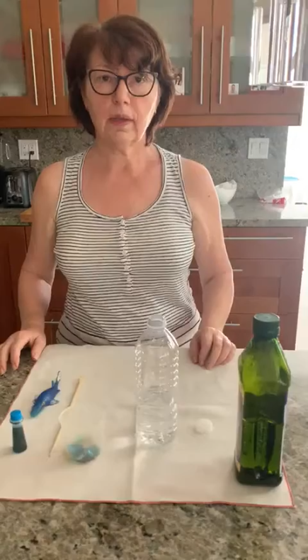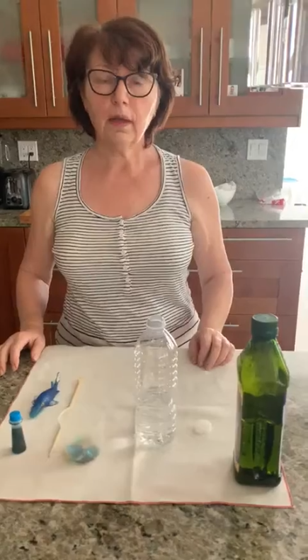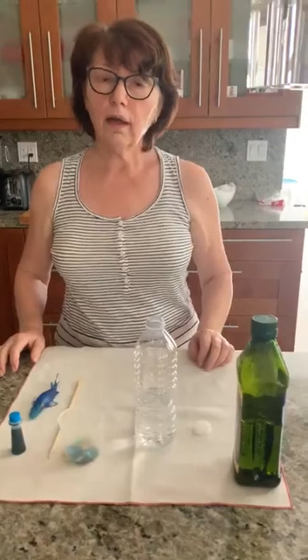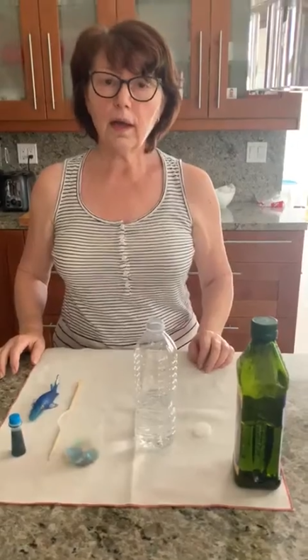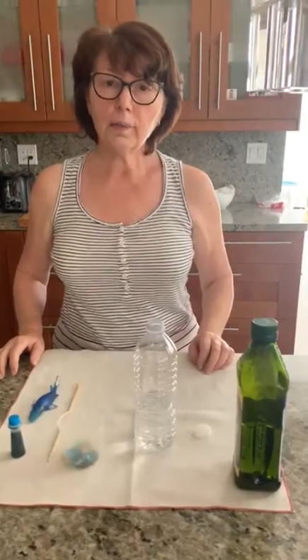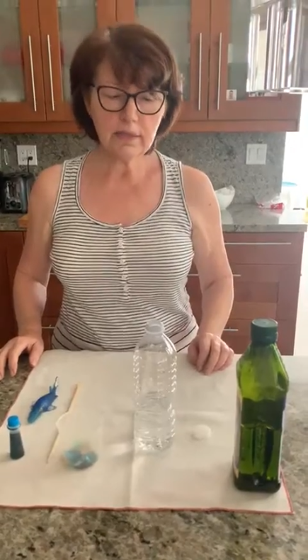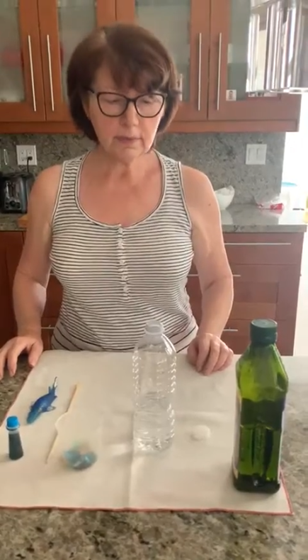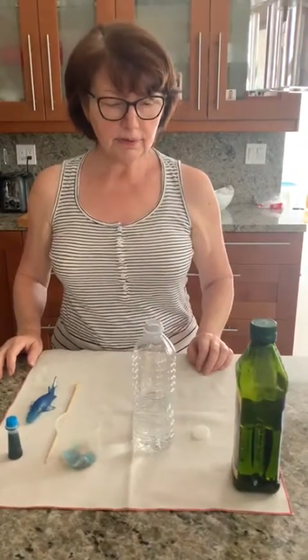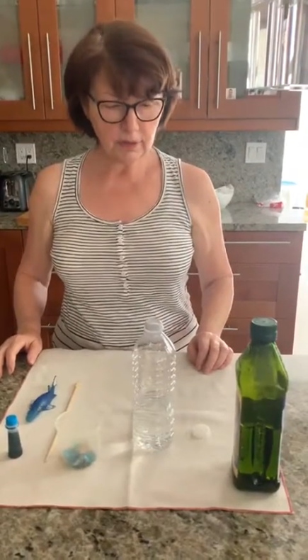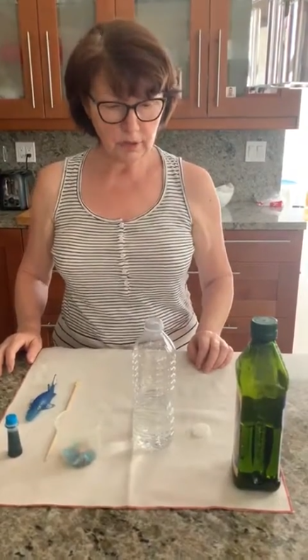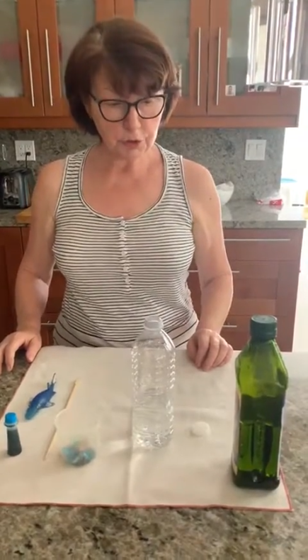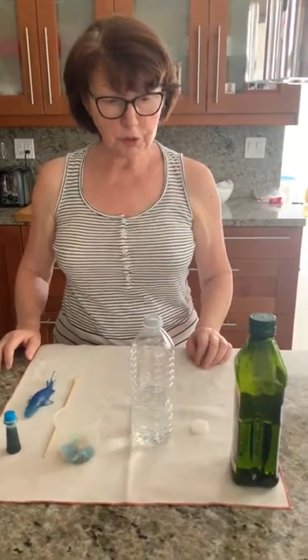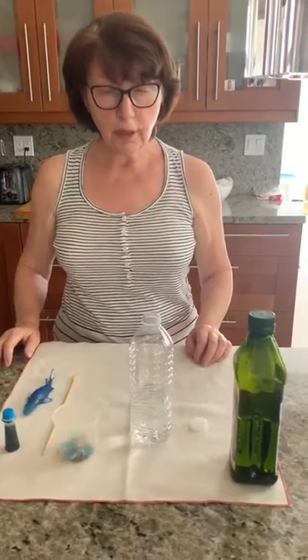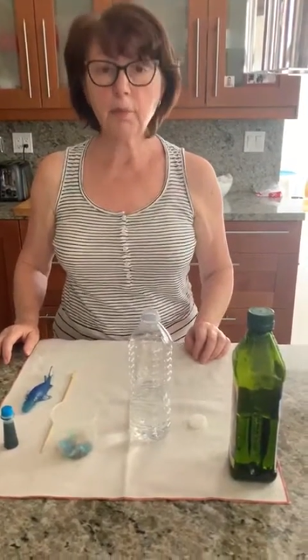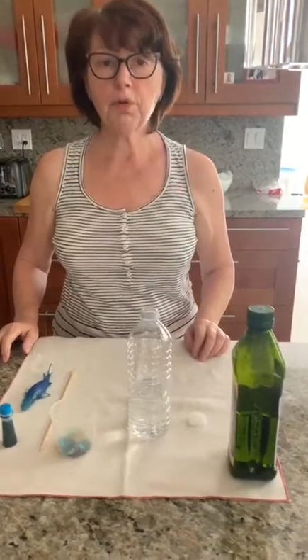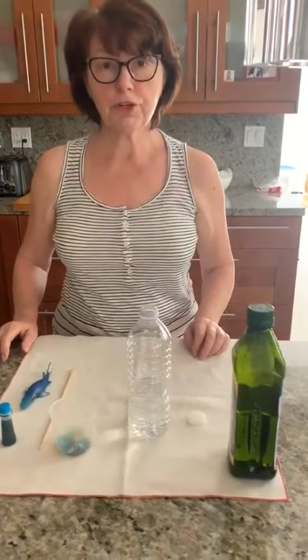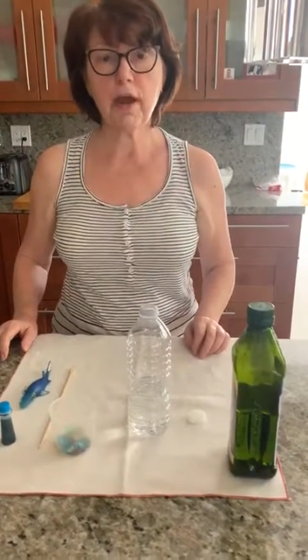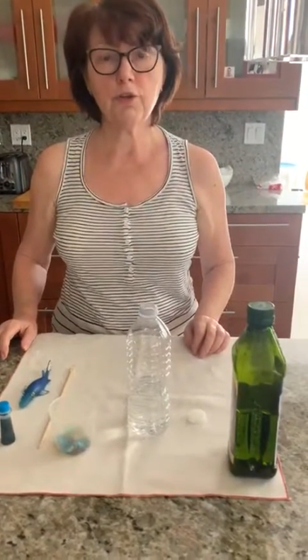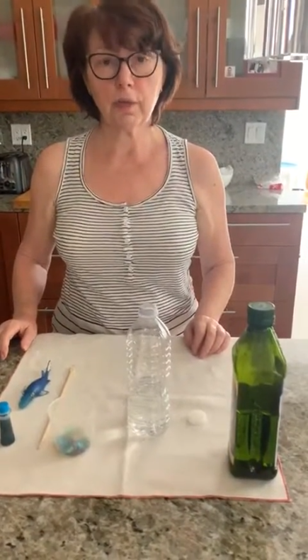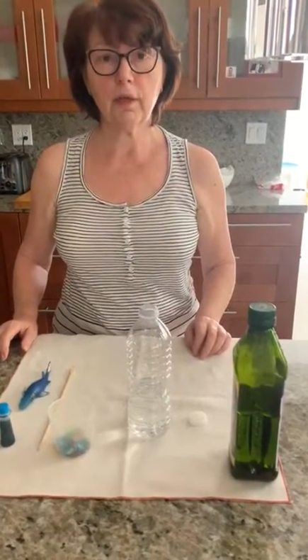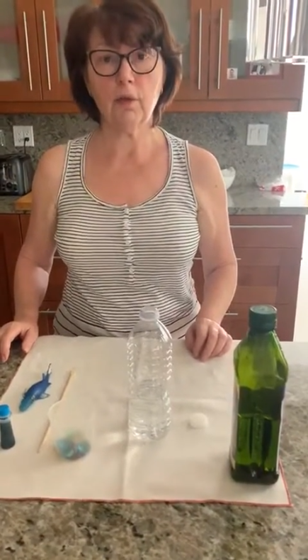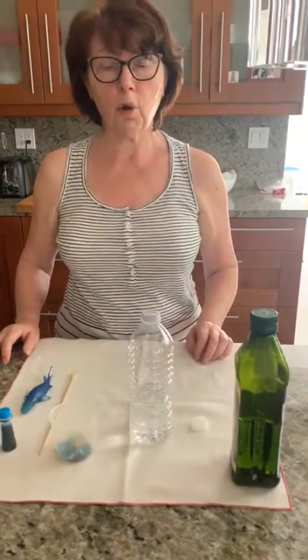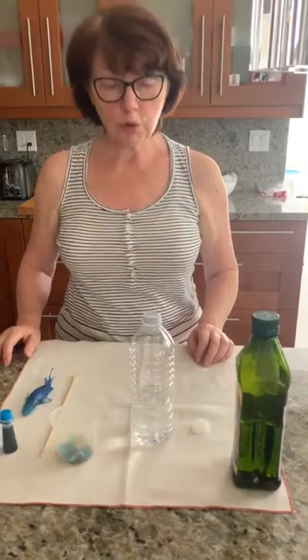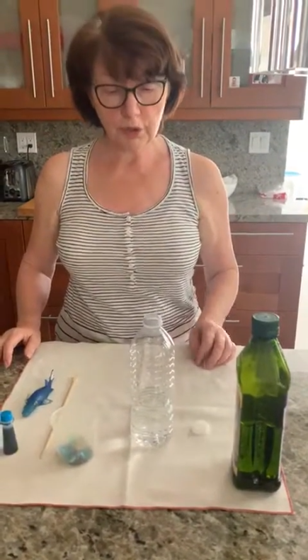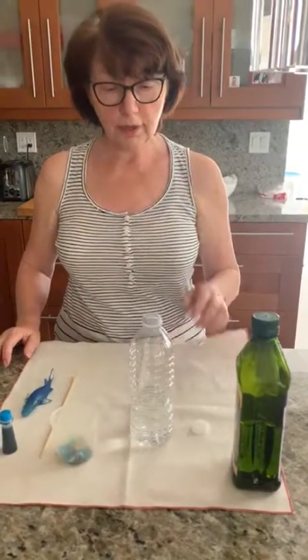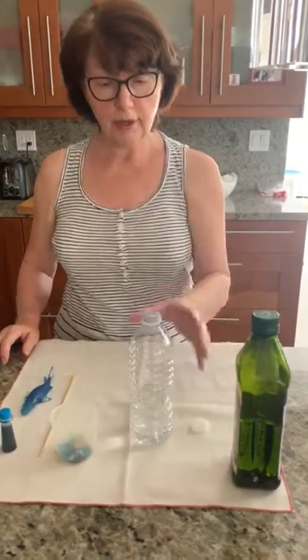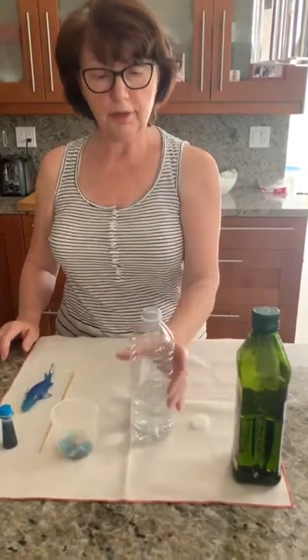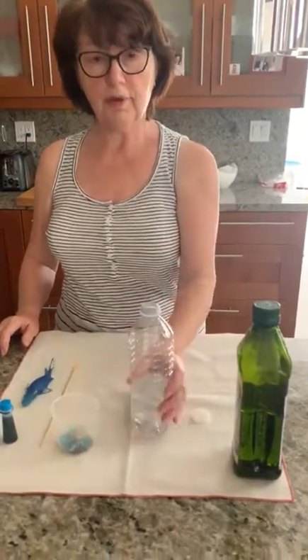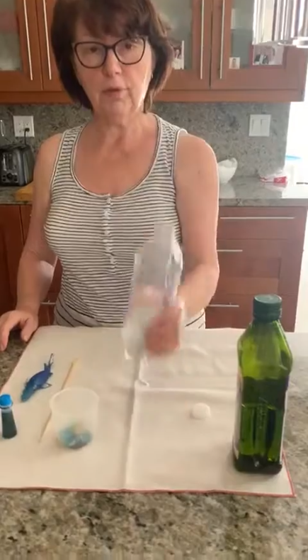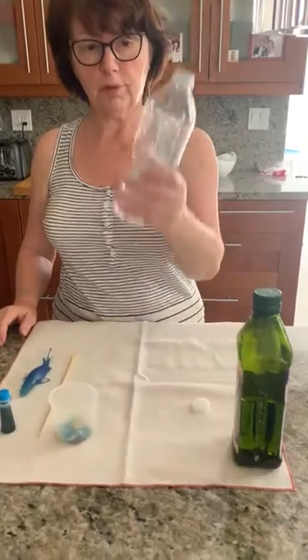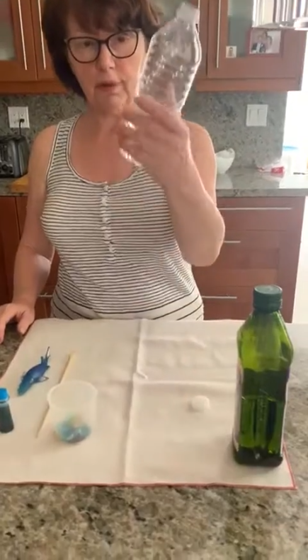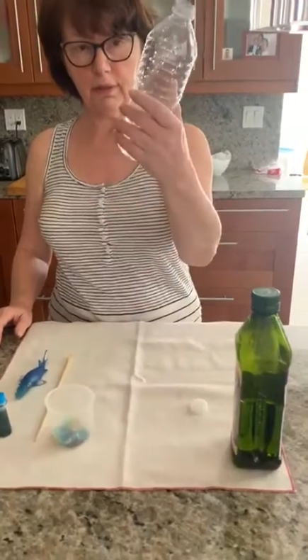Hi my zebra friends. Today I'm going to try to make an ocean in my water bottle.